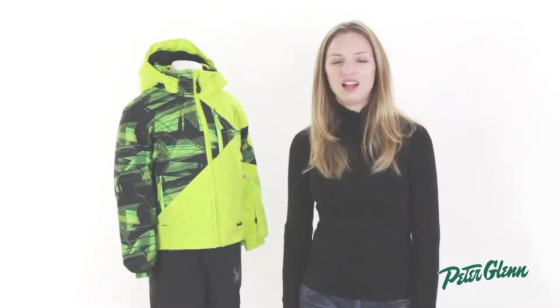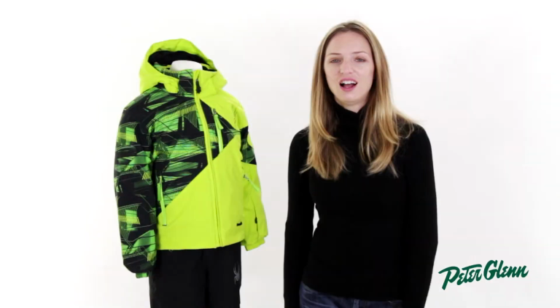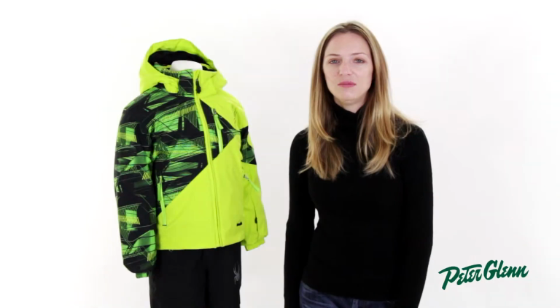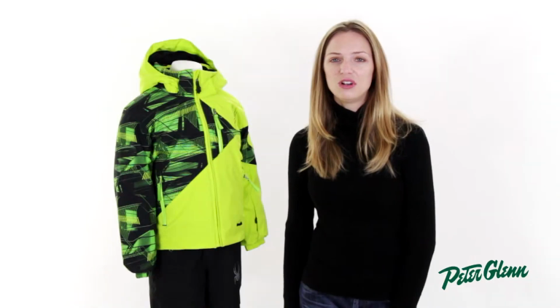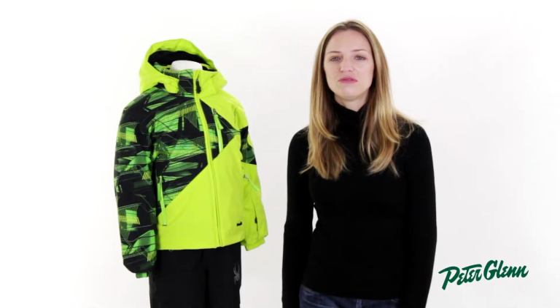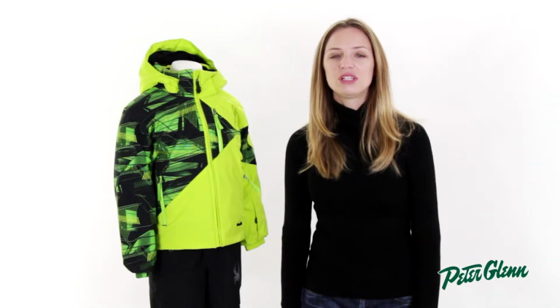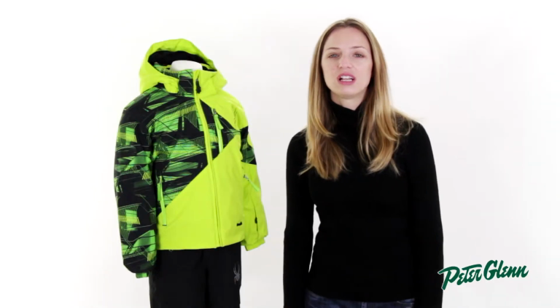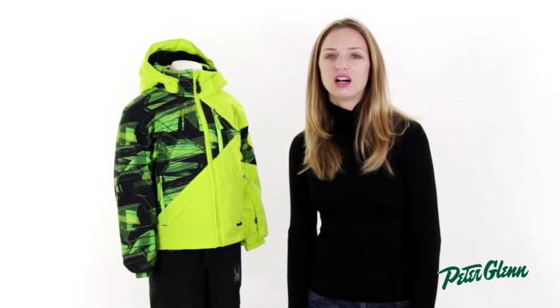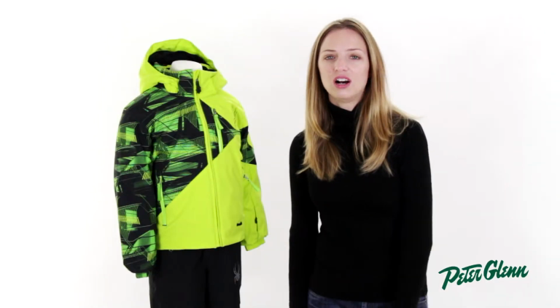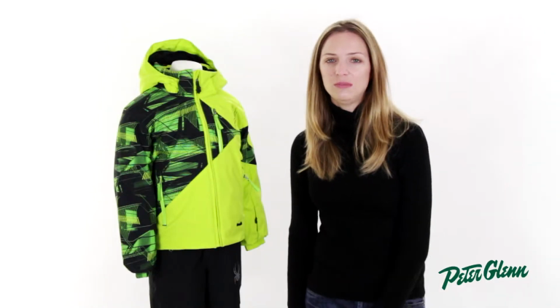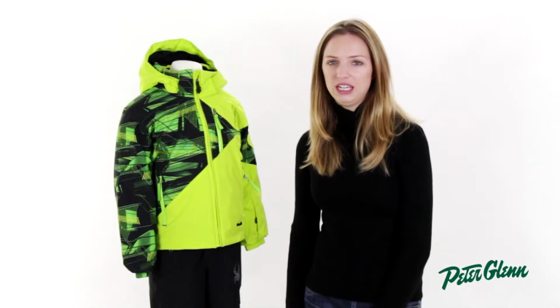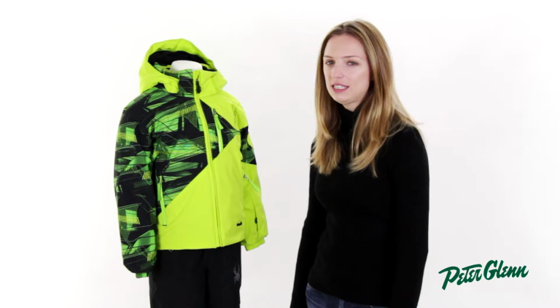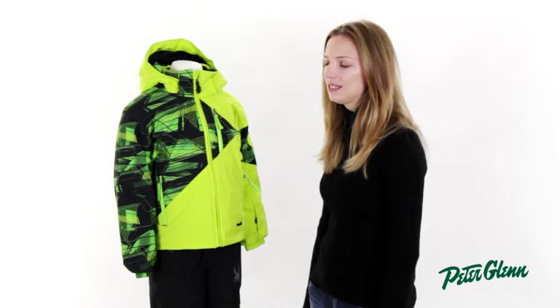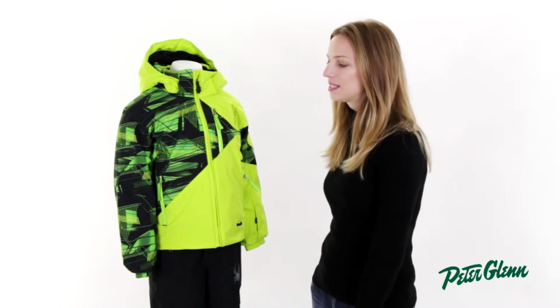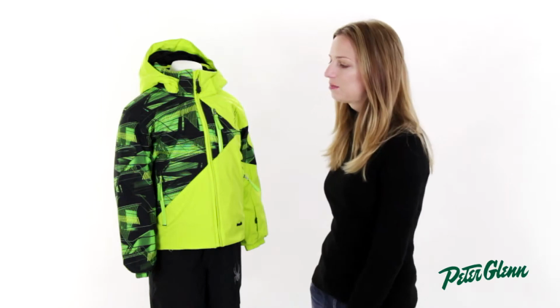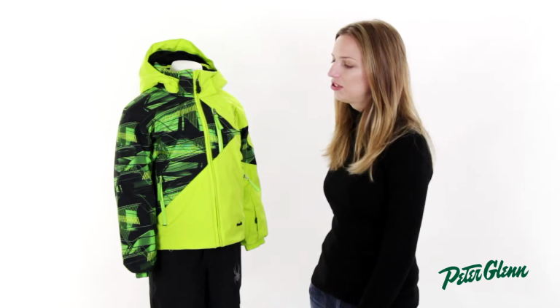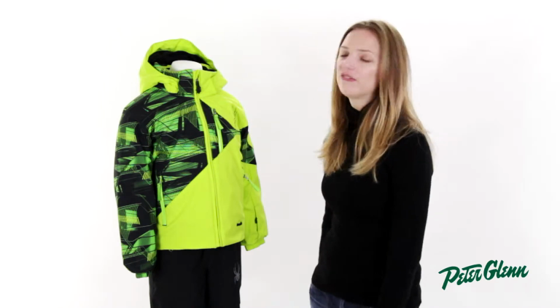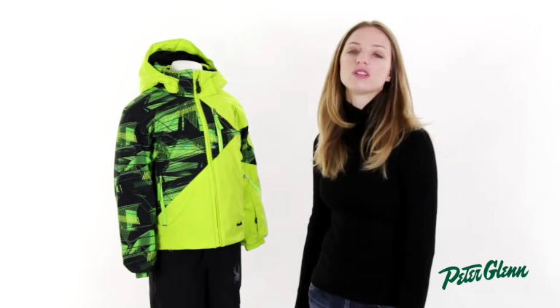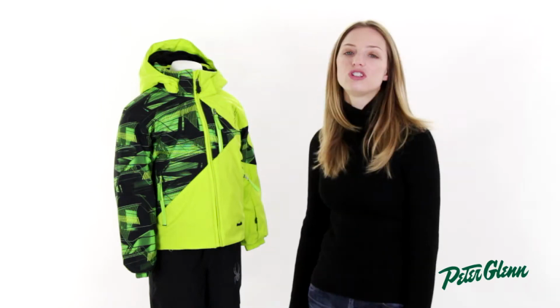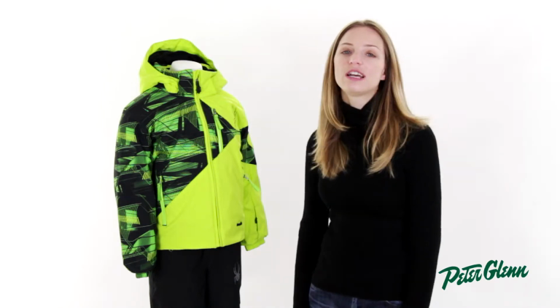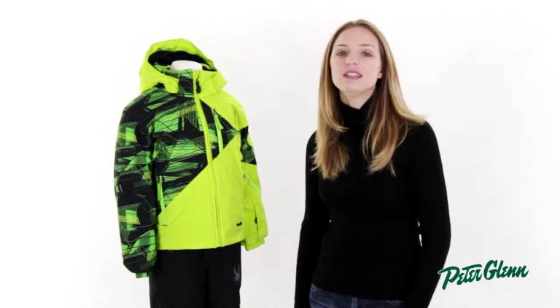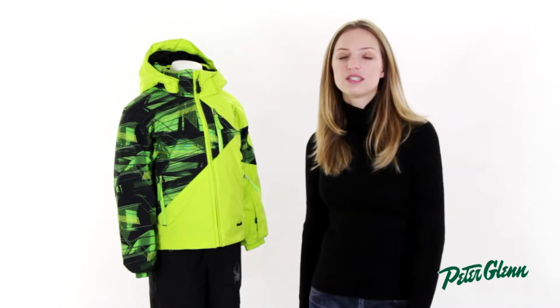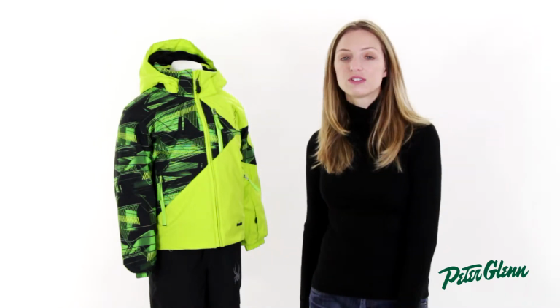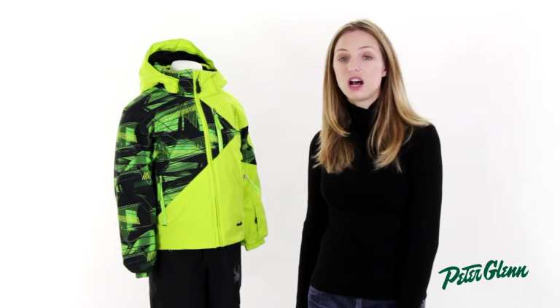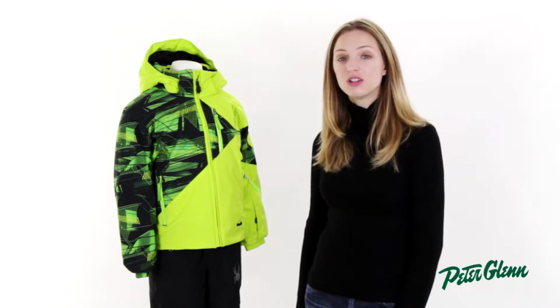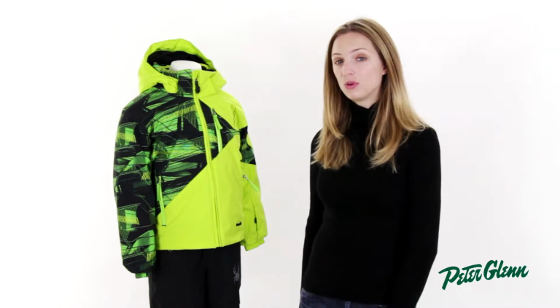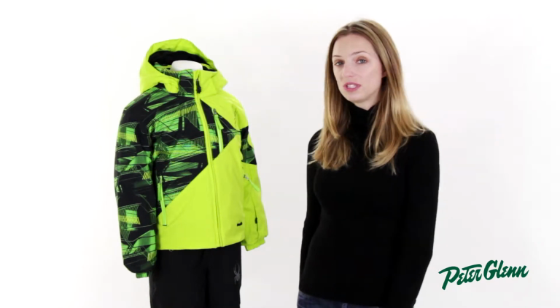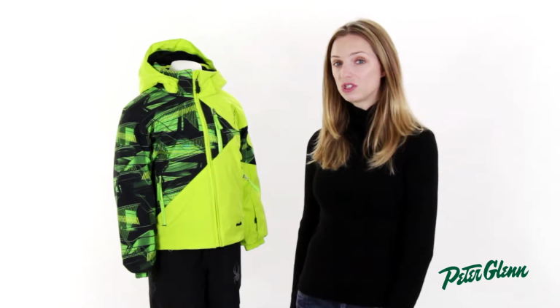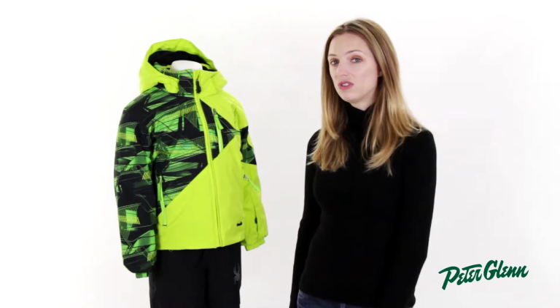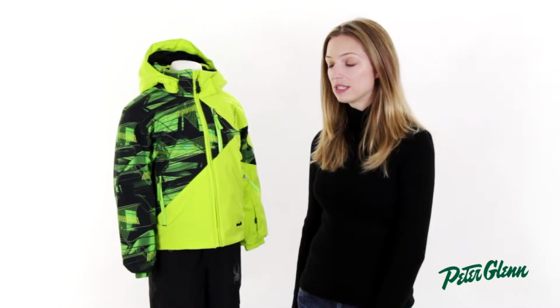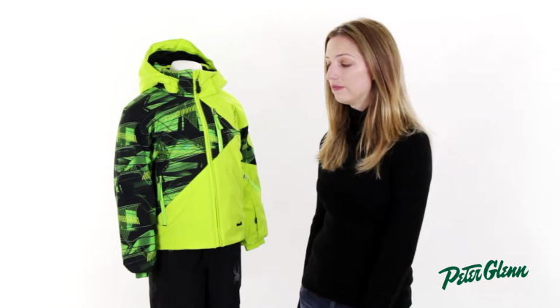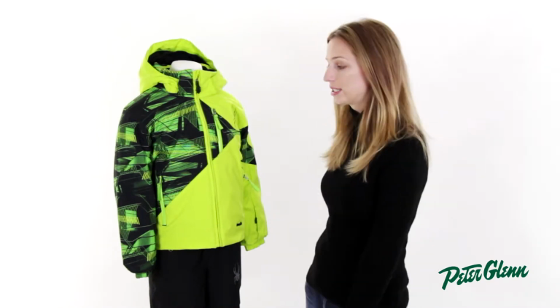Hi, I'm Lara from PeterGlenn.com and this is the Spider Enforcer Jacket. This is for toddler boys for 2014.